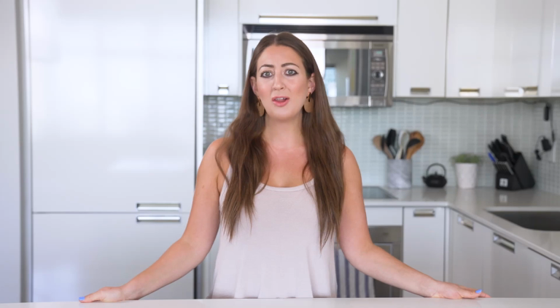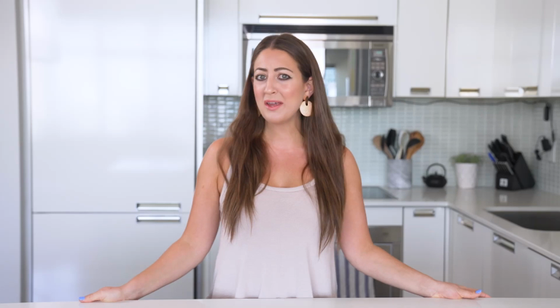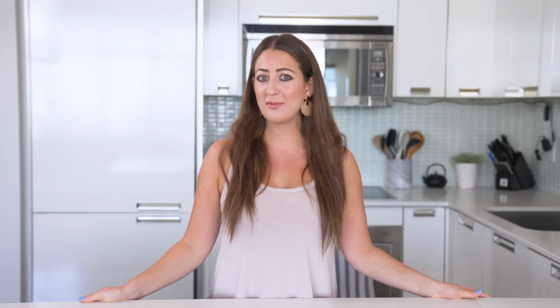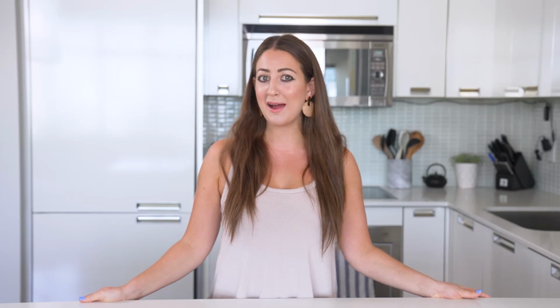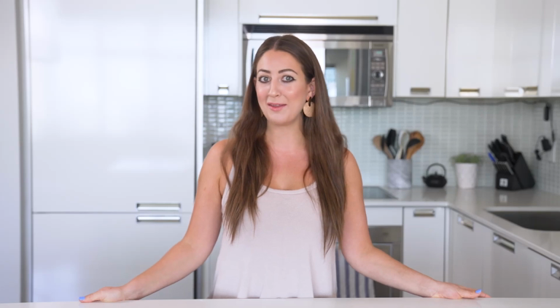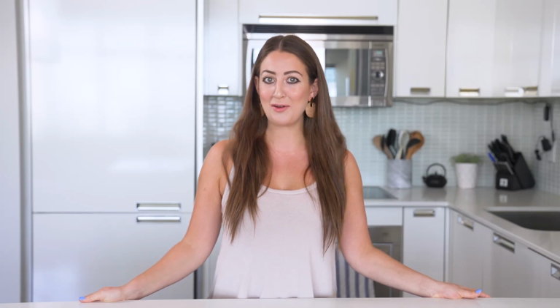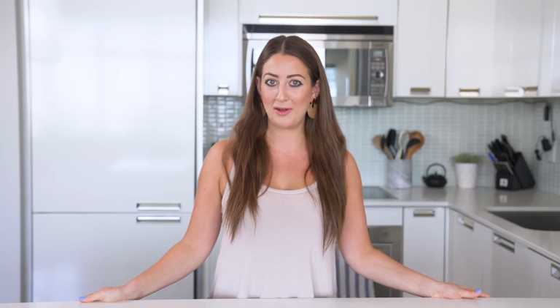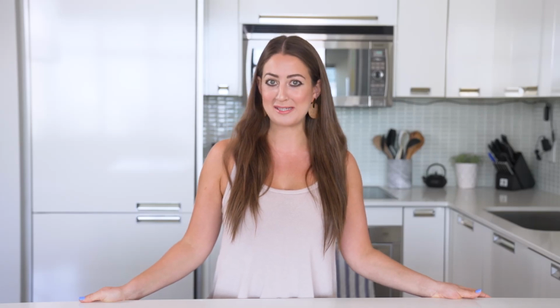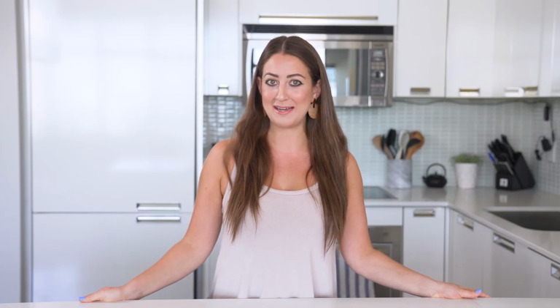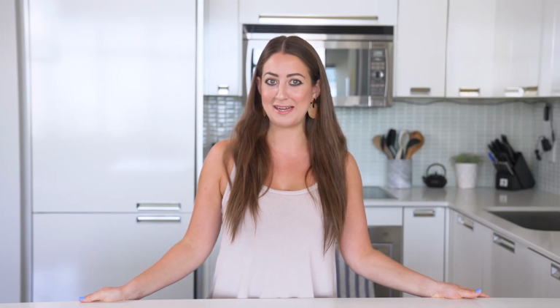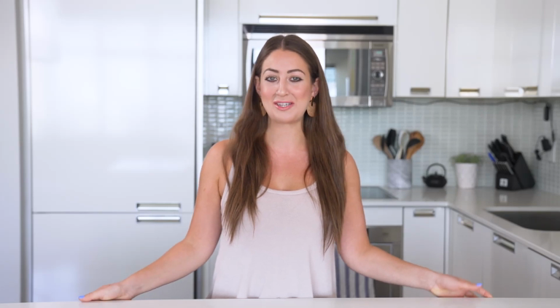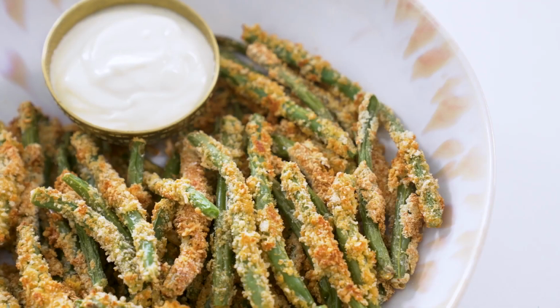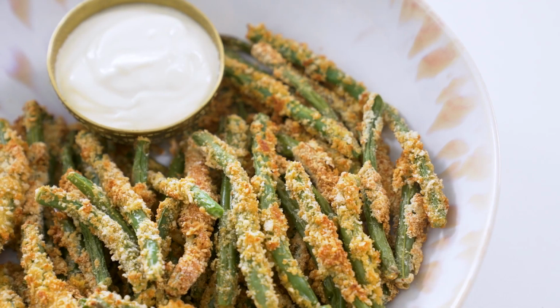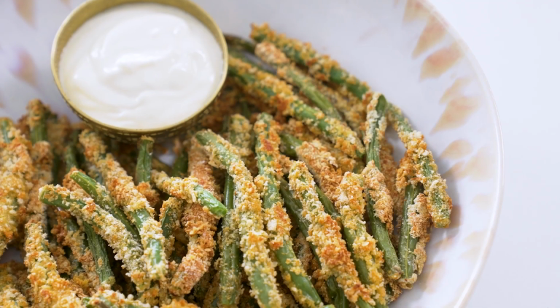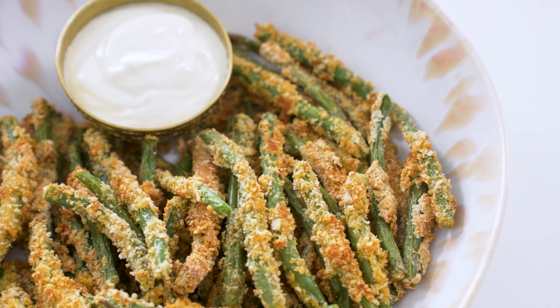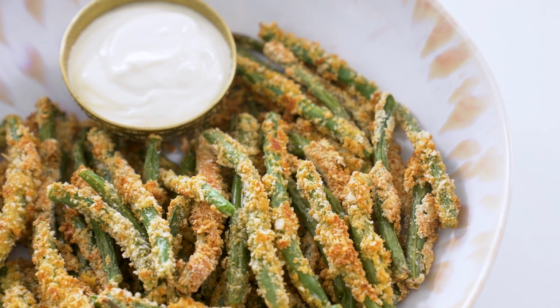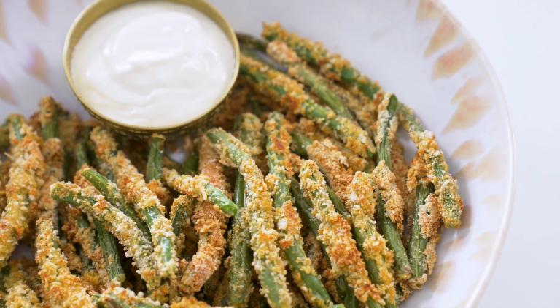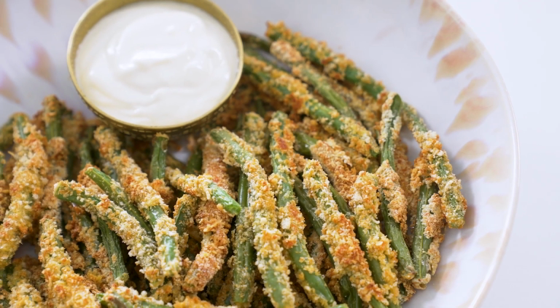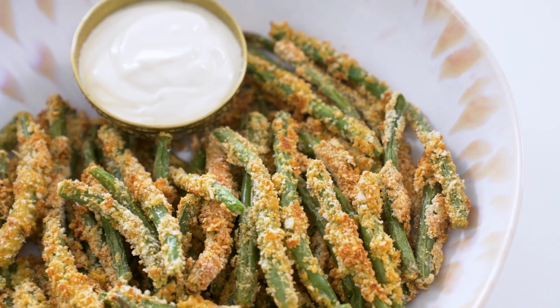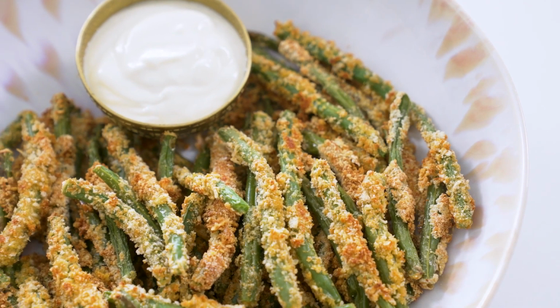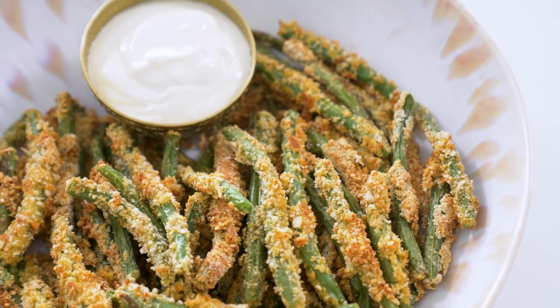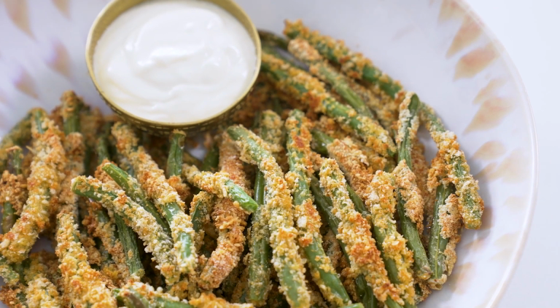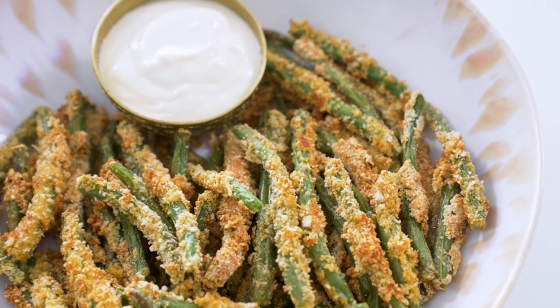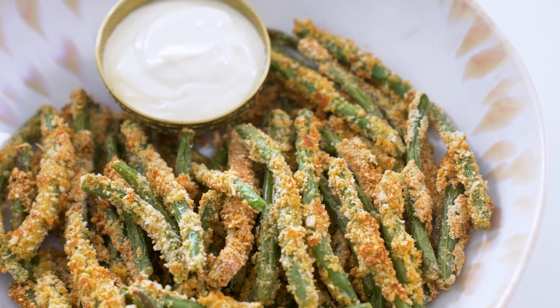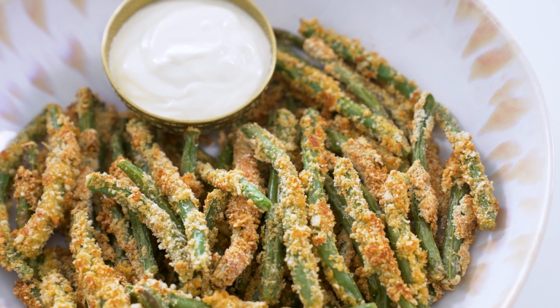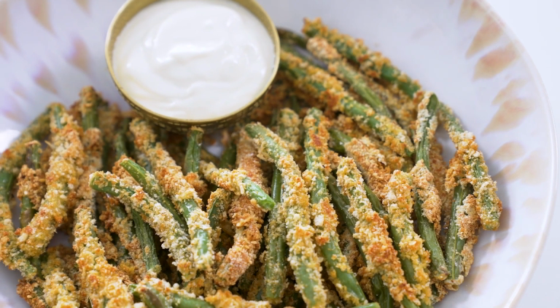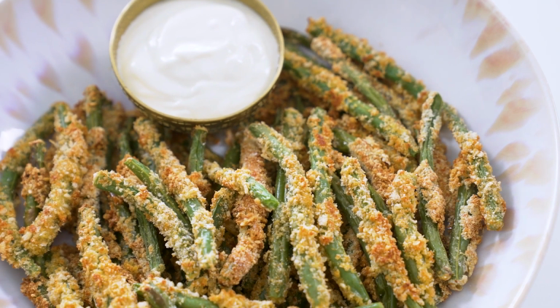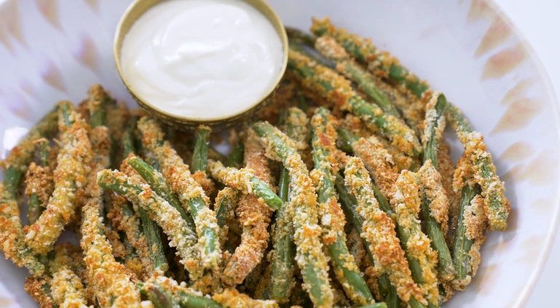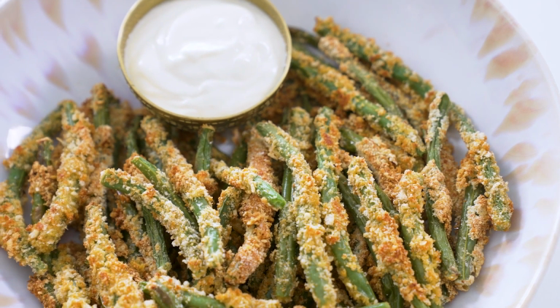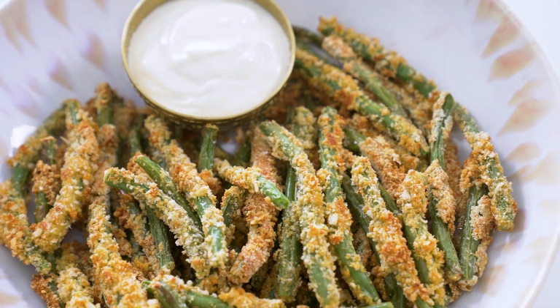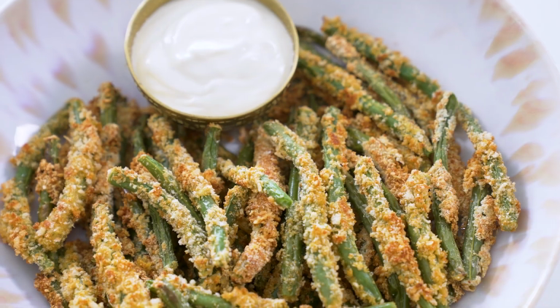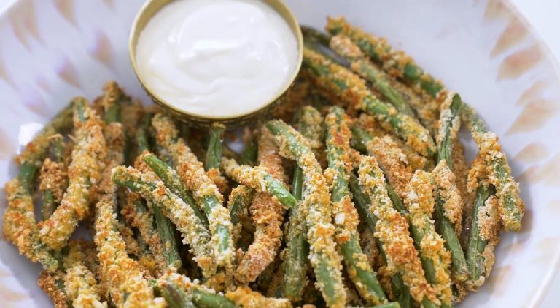Looking for a healthier fall side dish? Get ready for the most delicious way to eat your greens in French fry form.